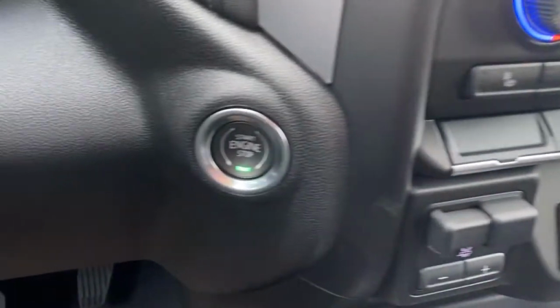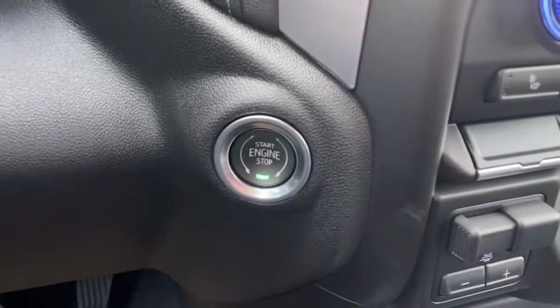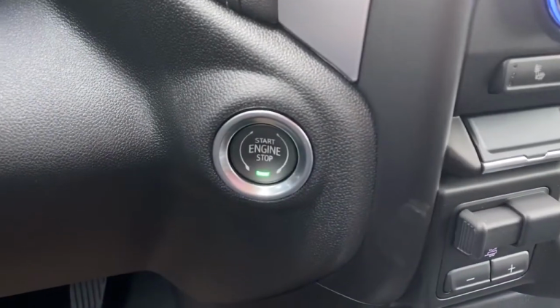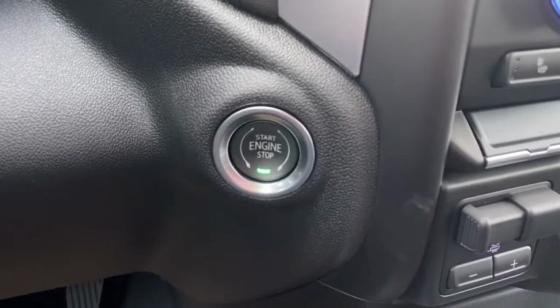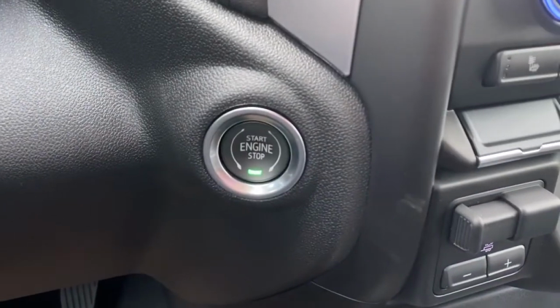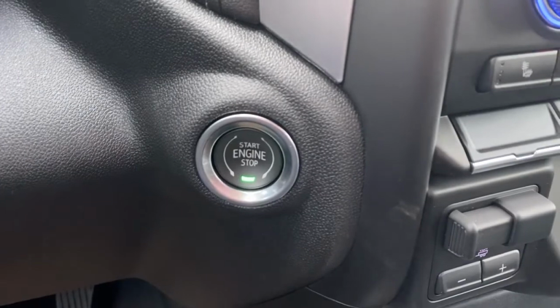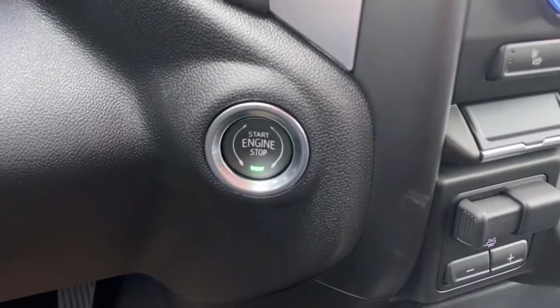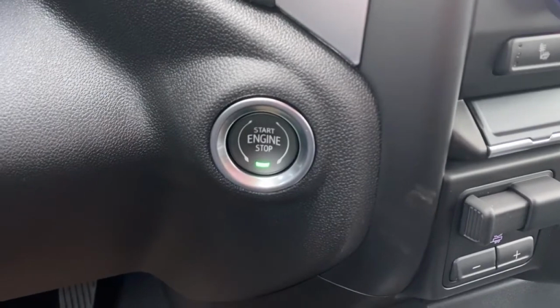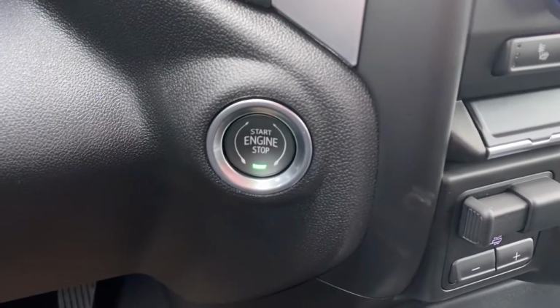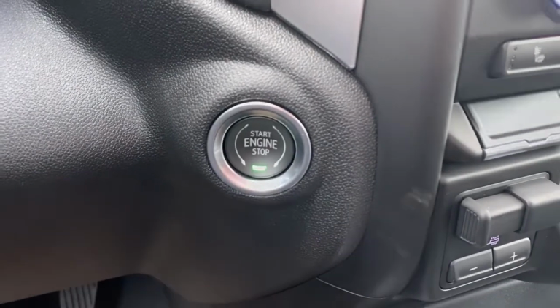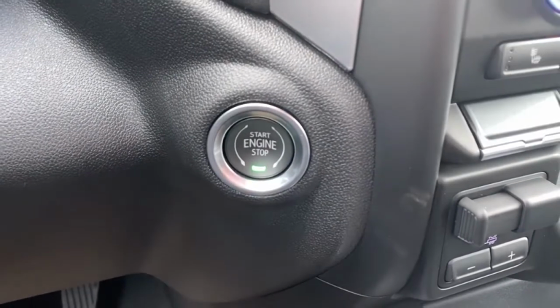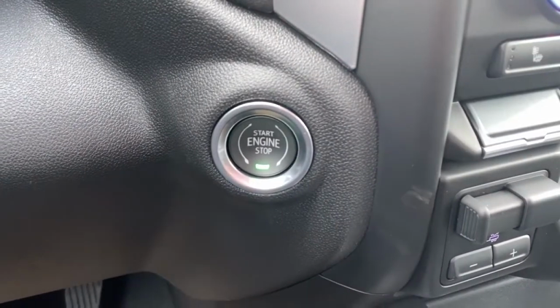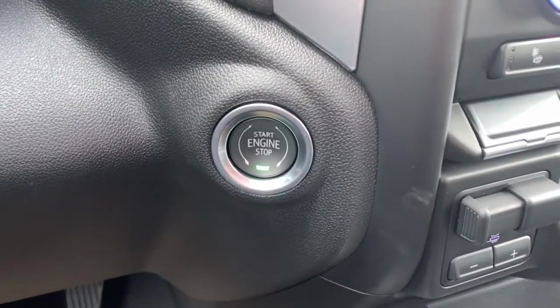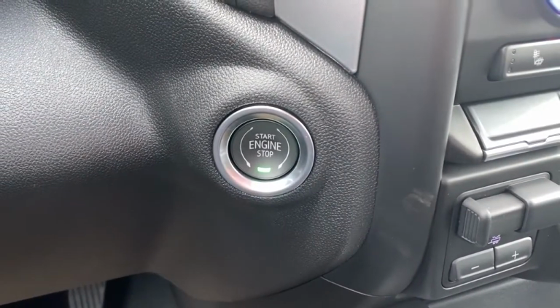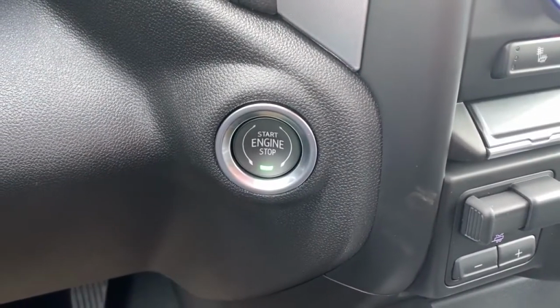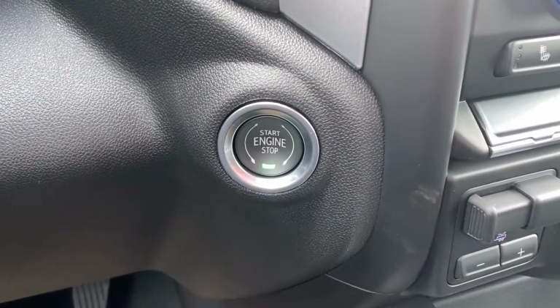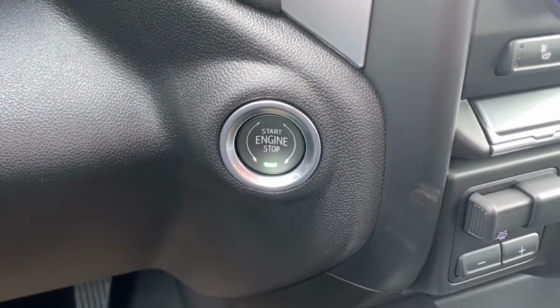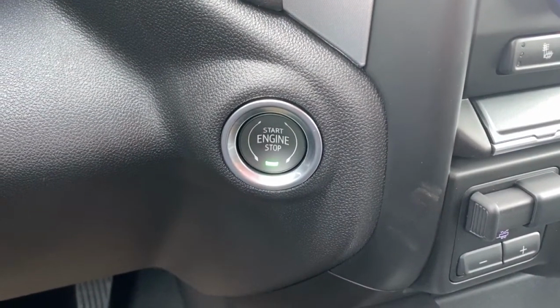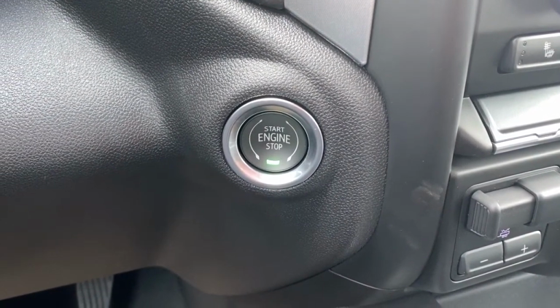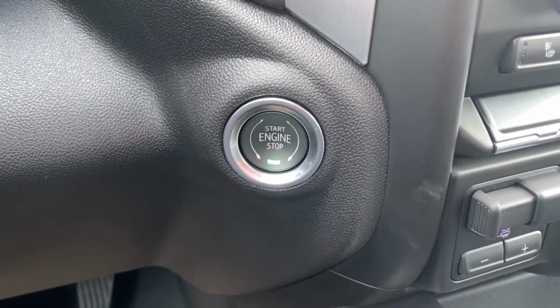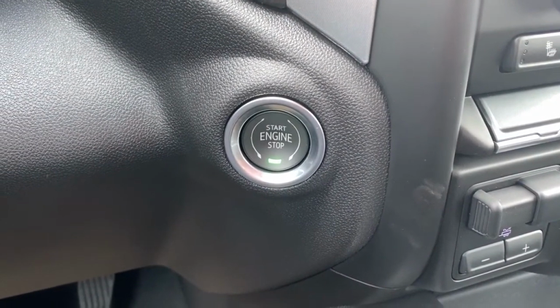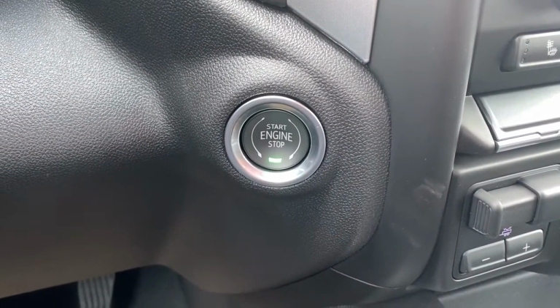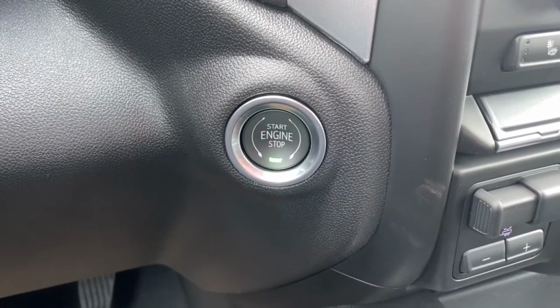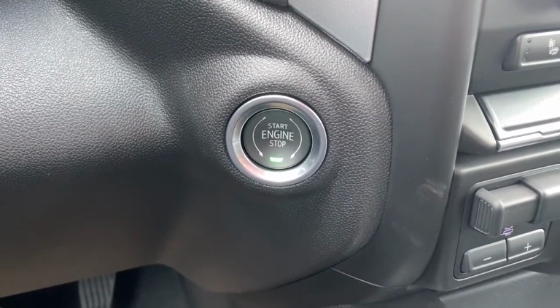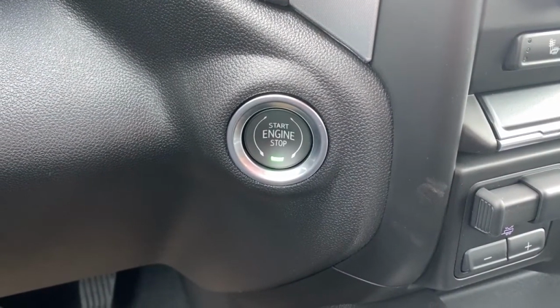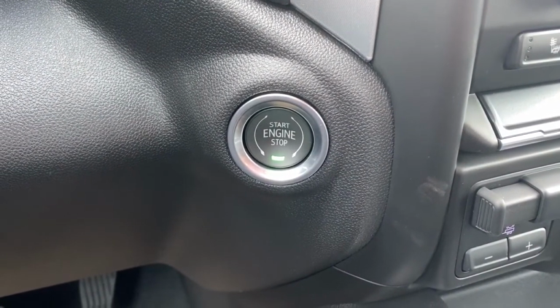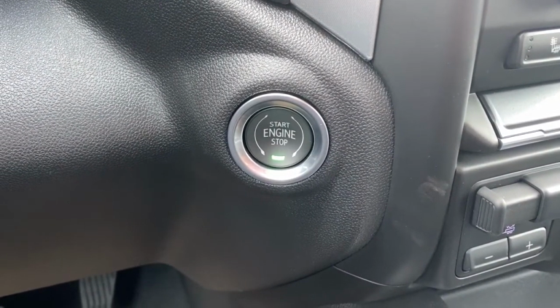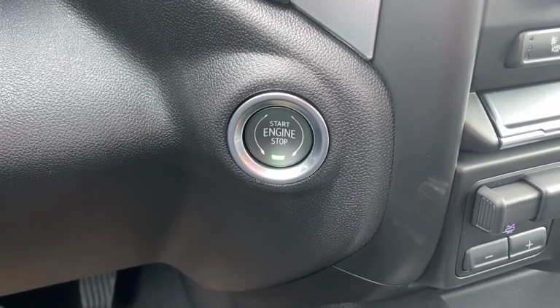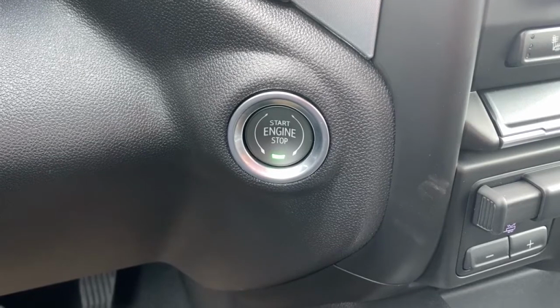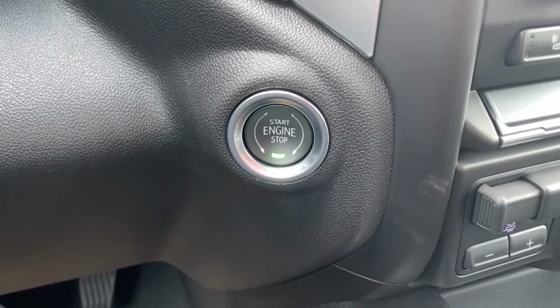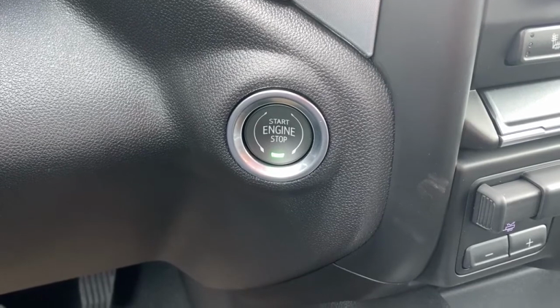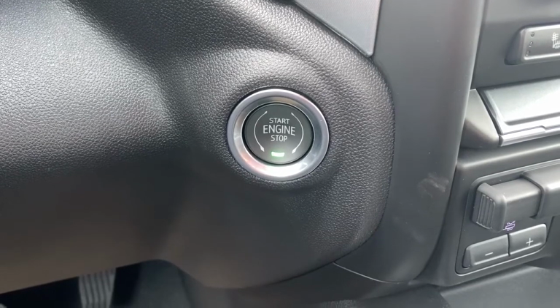To the left is our engine push start button. Apply pressure to the brake while holding the button down to start the truck.